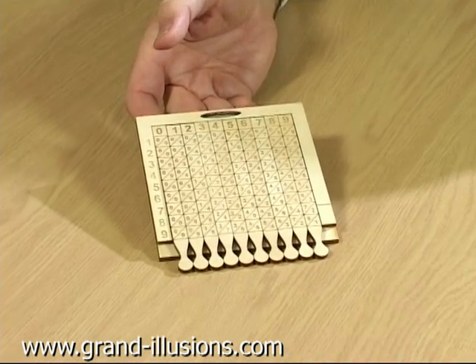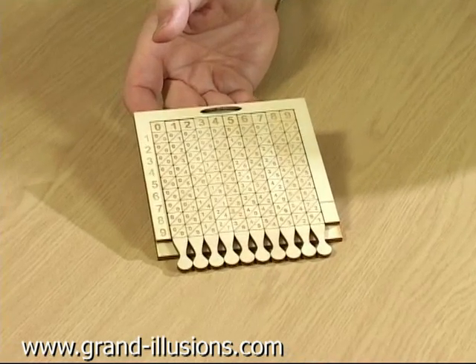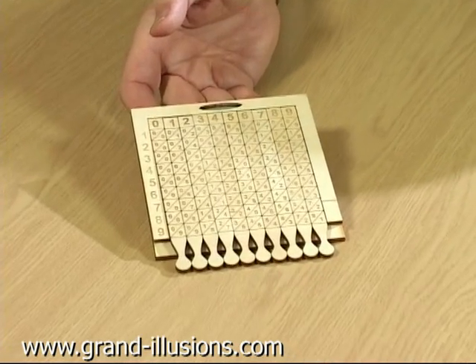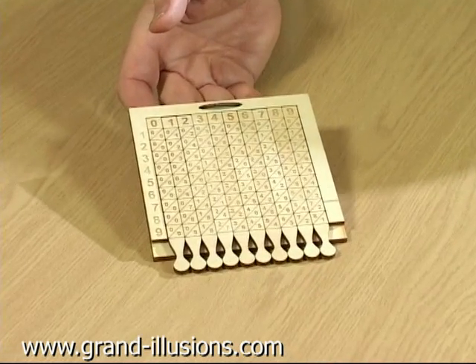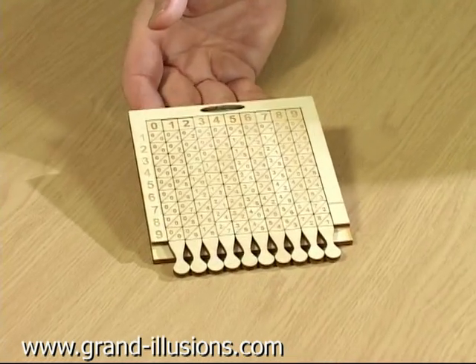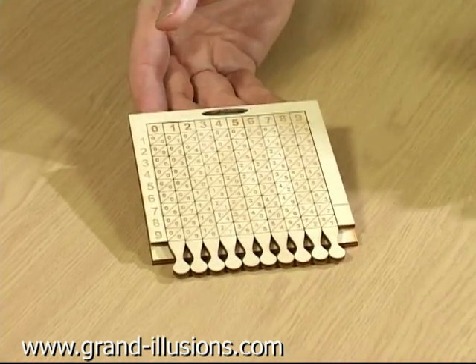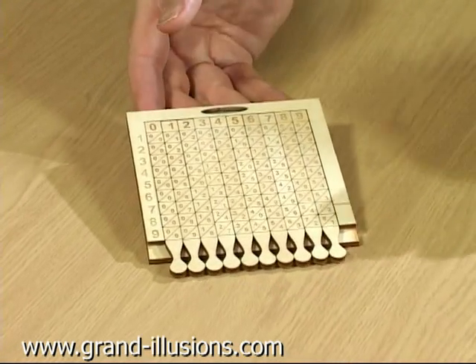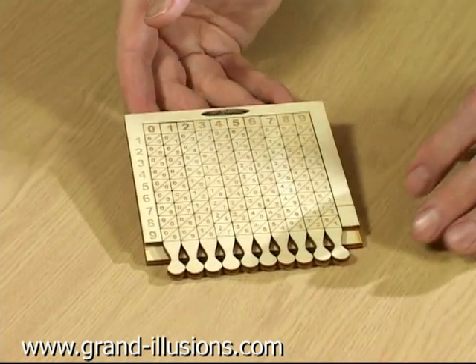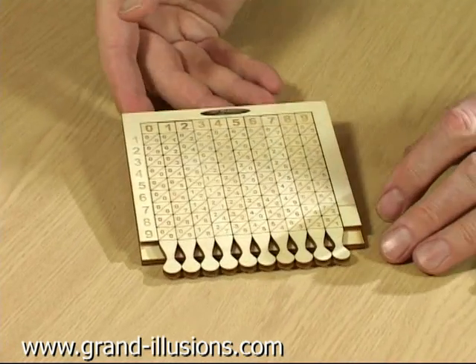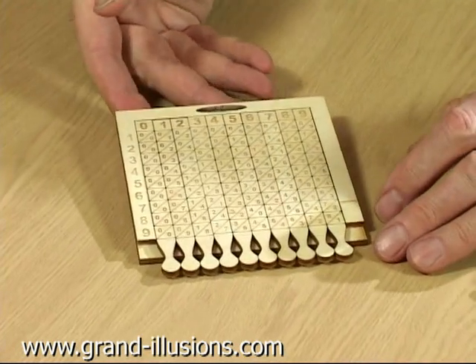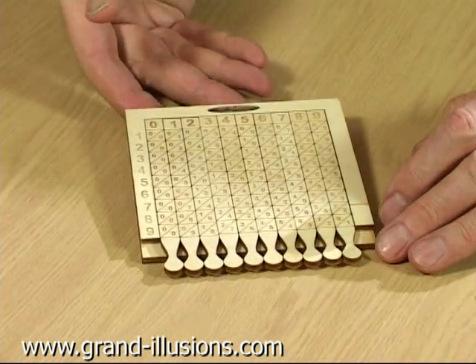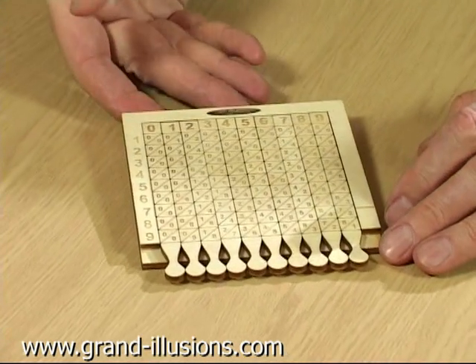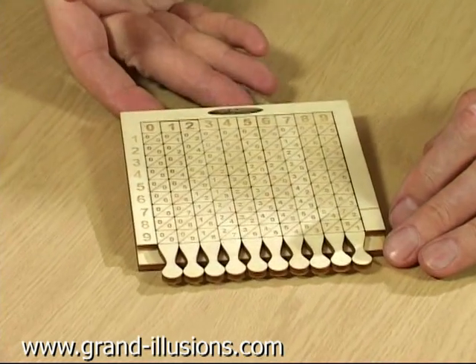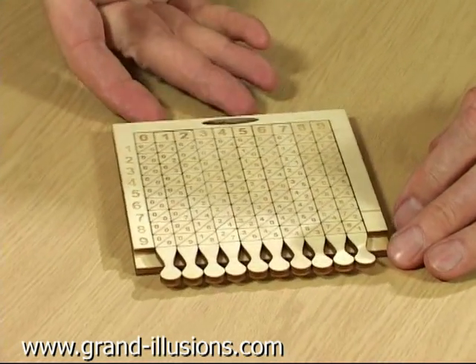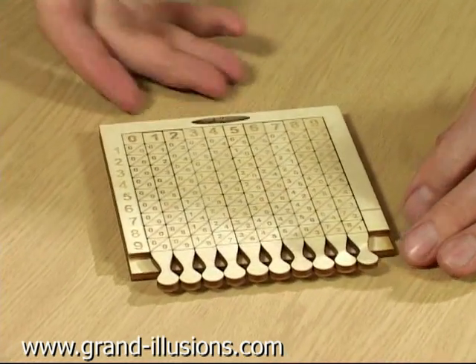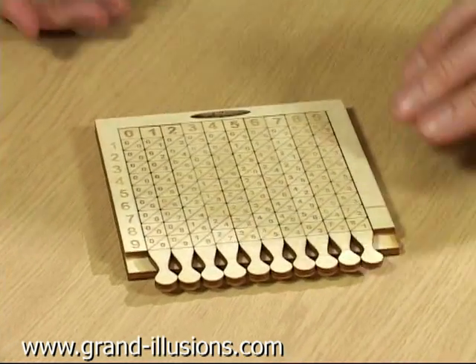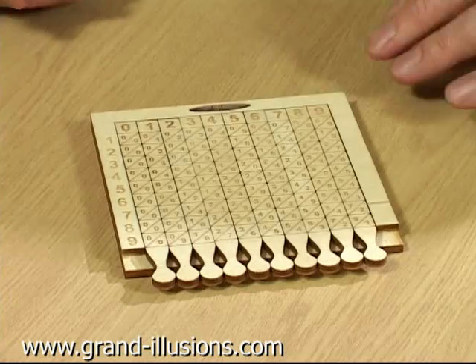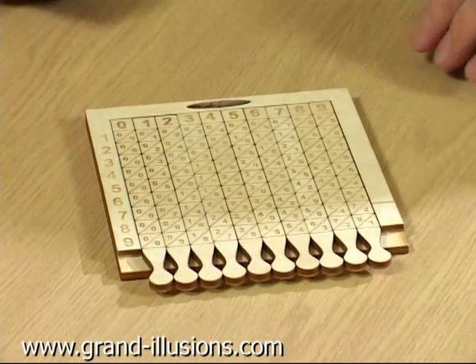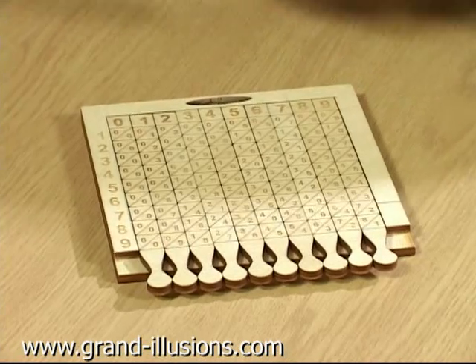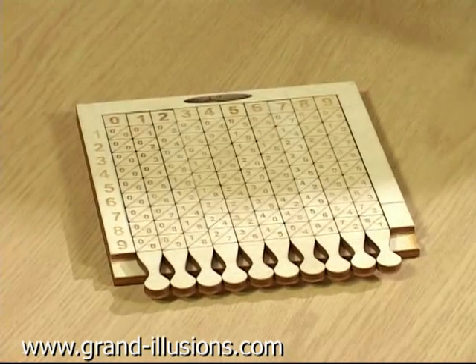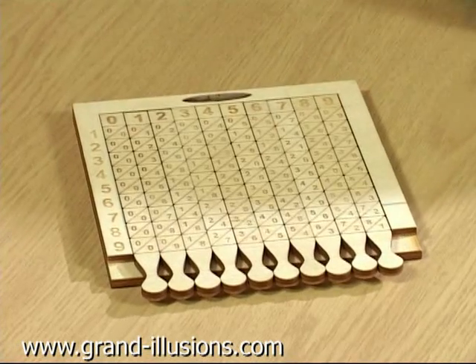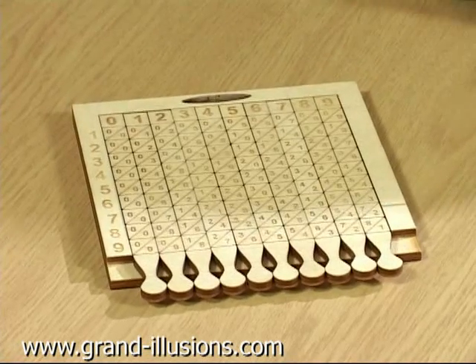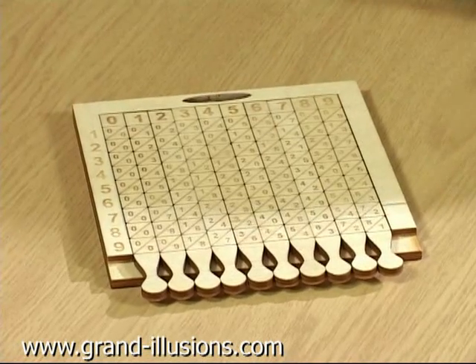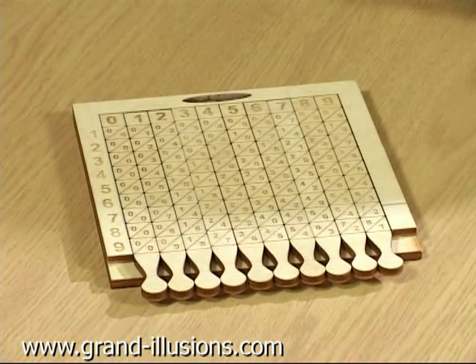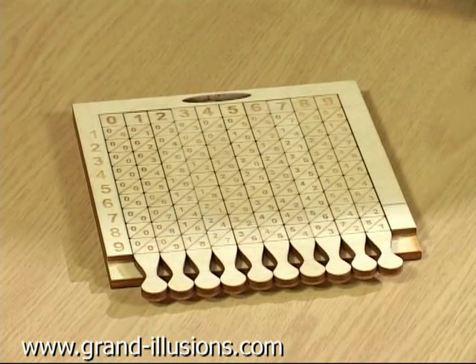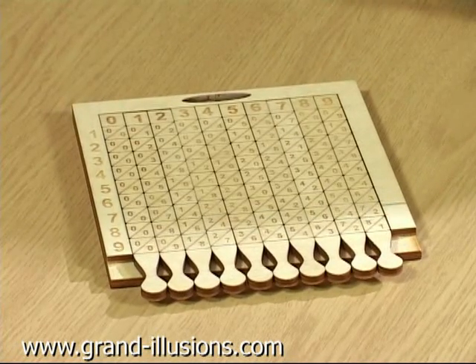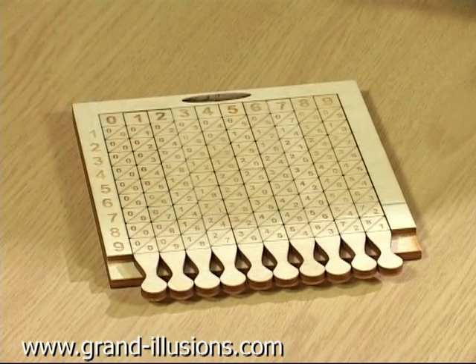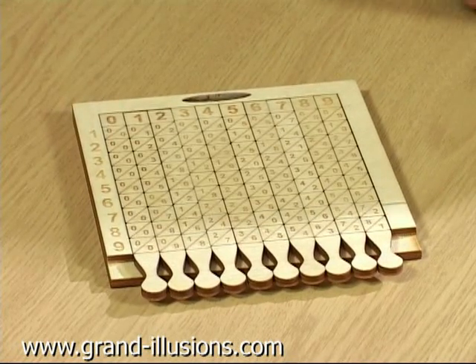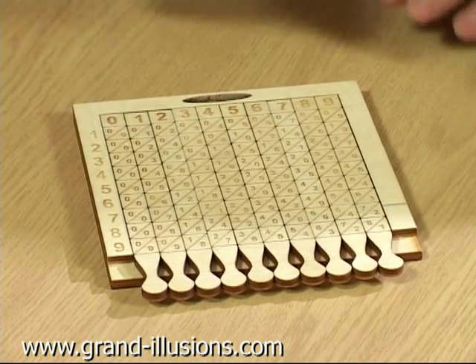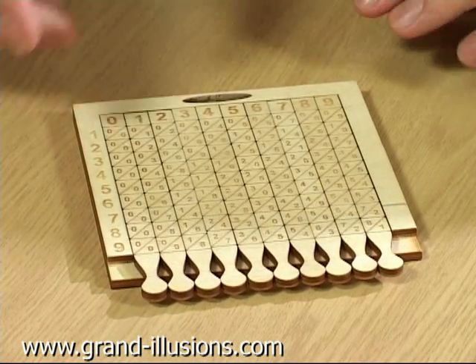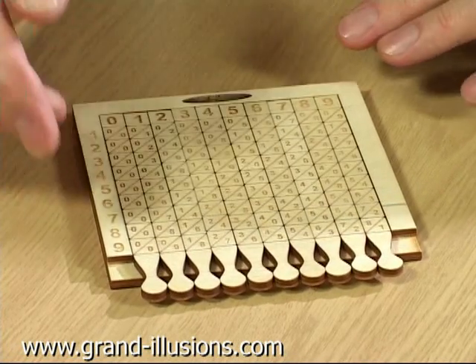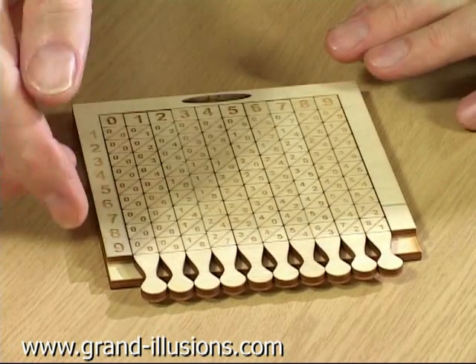And it's not that difficult to master. At least I've mastered the multiplication, but the division will take me longer.